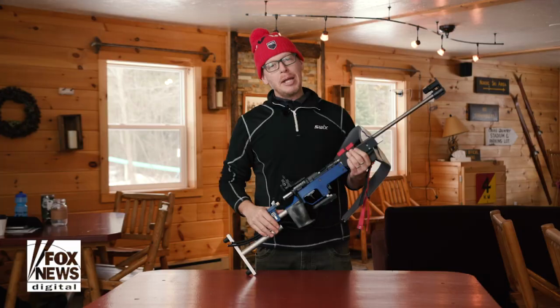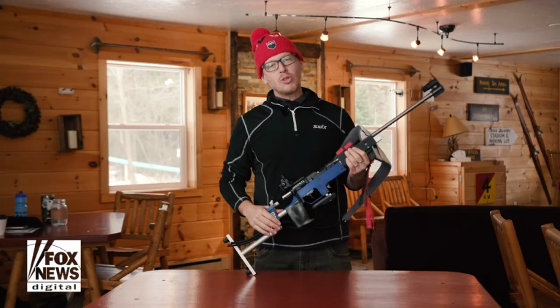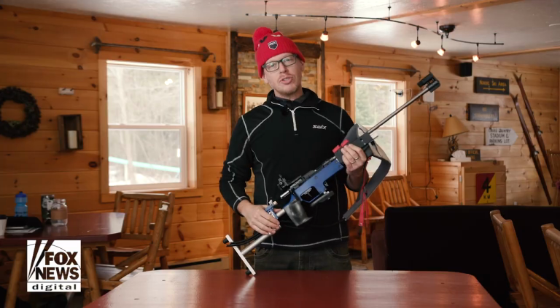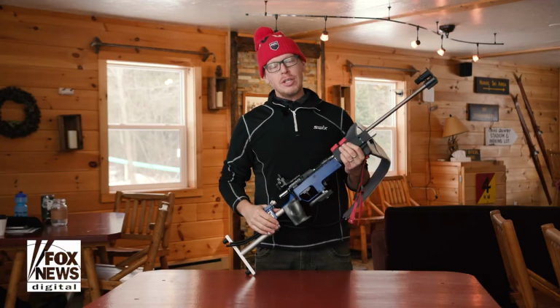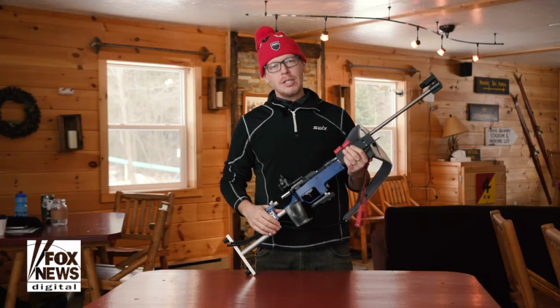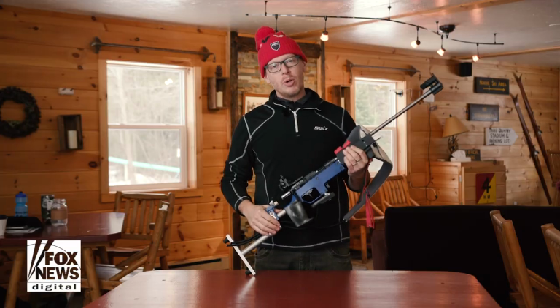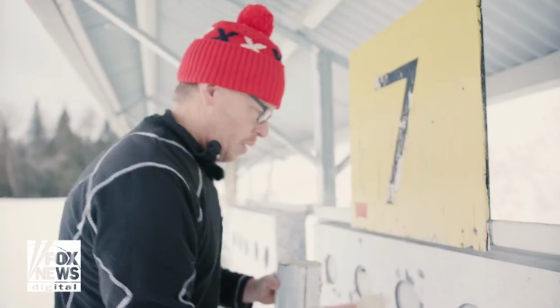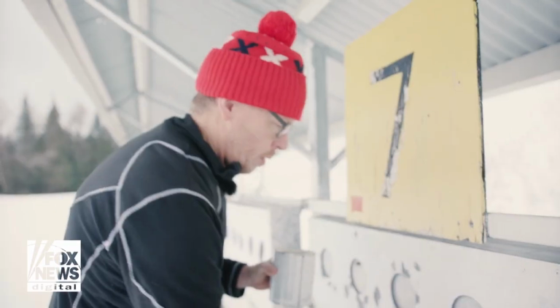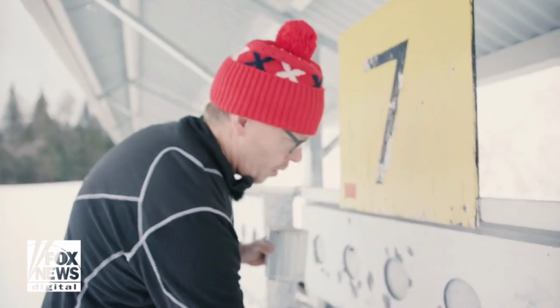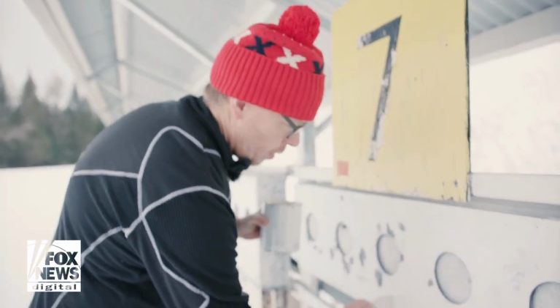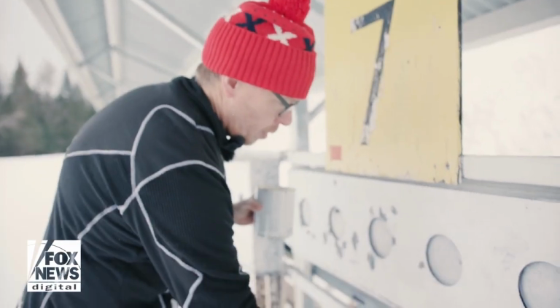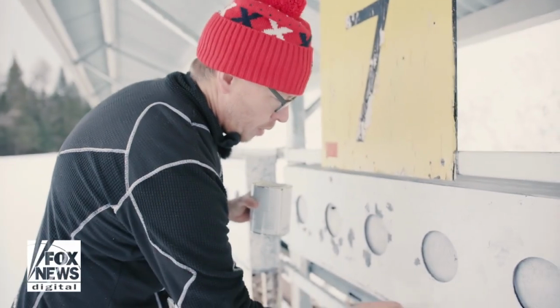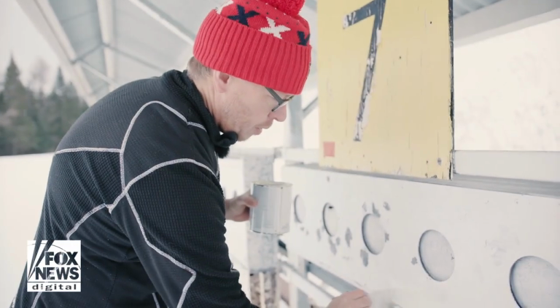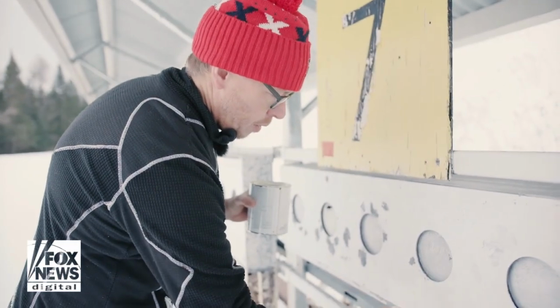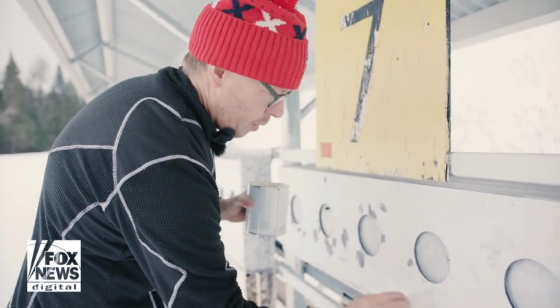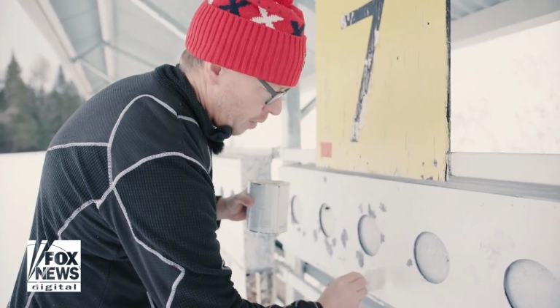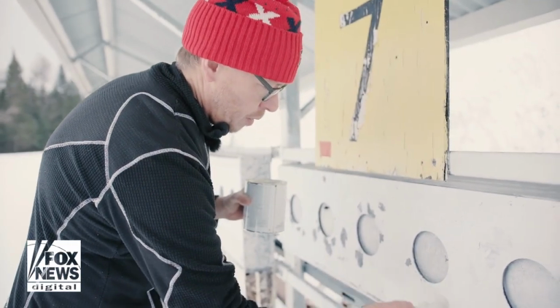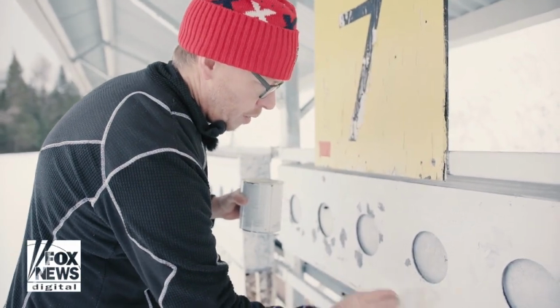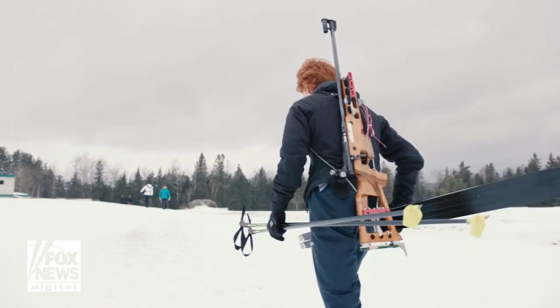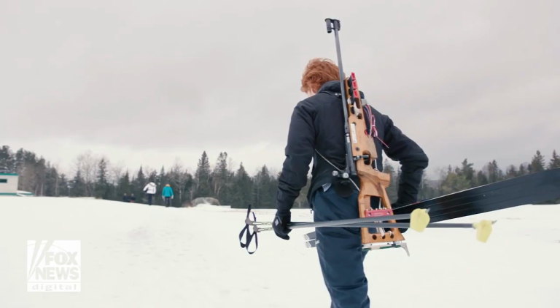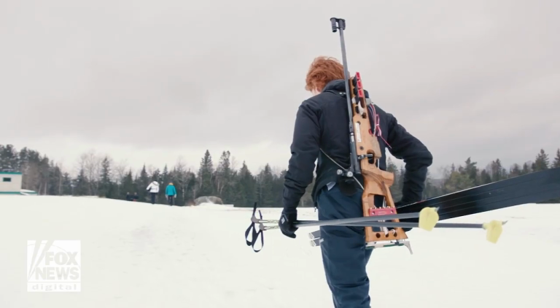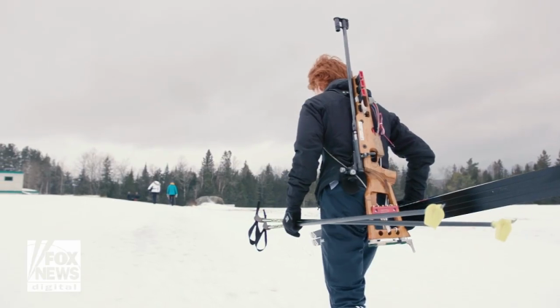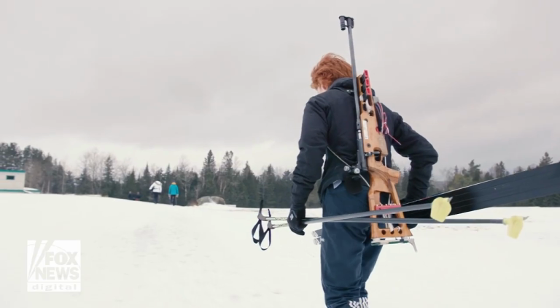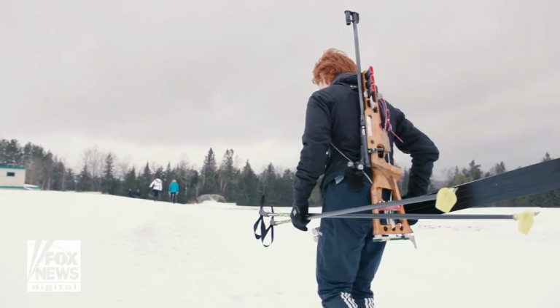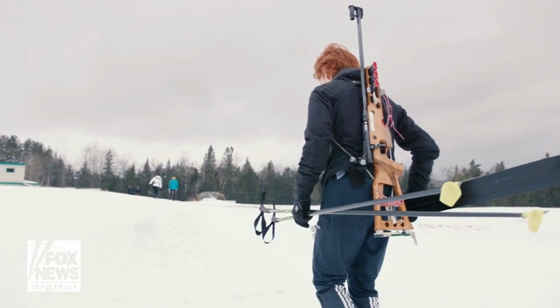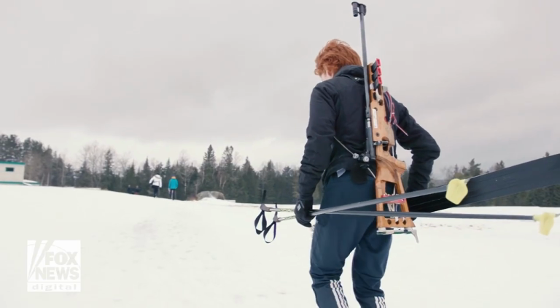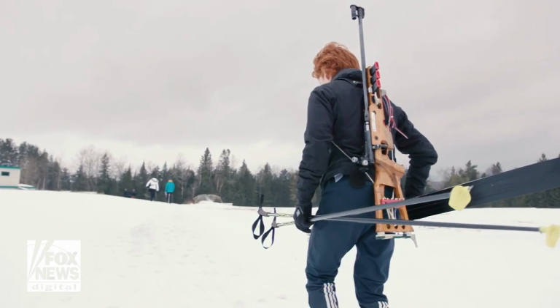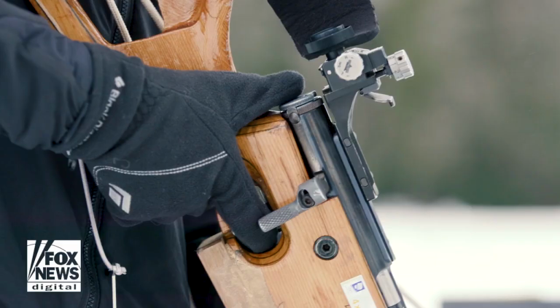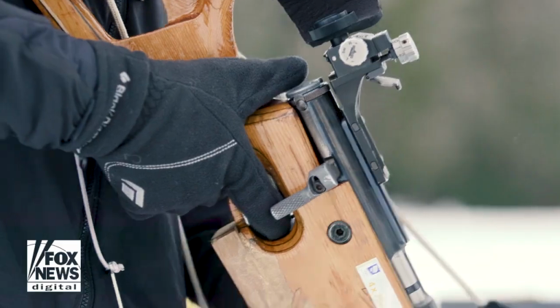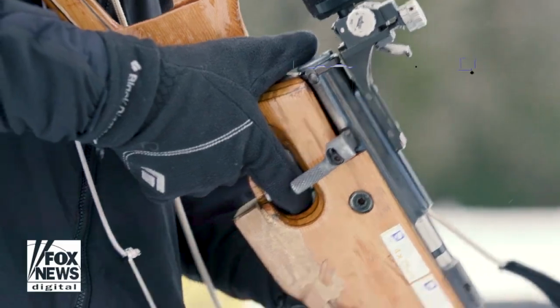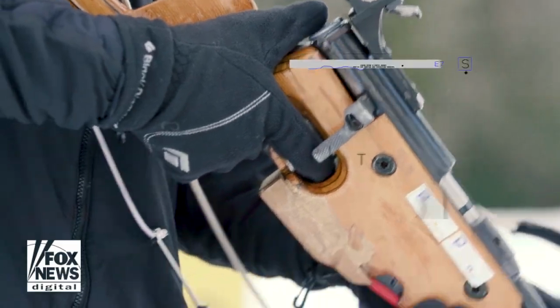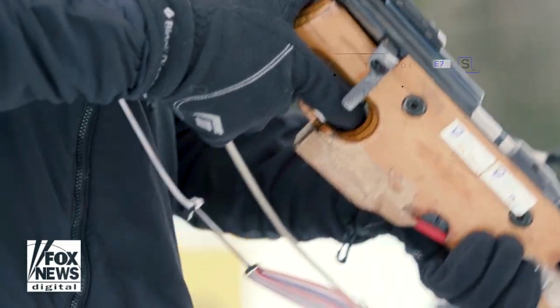My name's Chris Cheney Seymour and I've been a biathlon coach for a little bit over 20 years. I'm going to talk to you a little bit about a biathlon rifle.